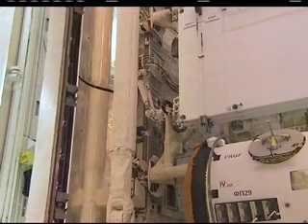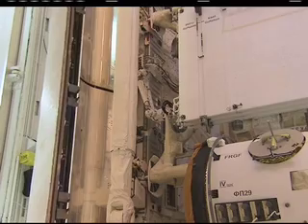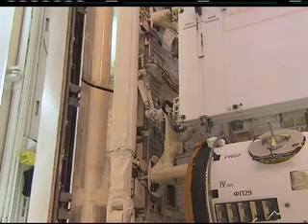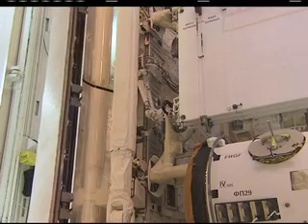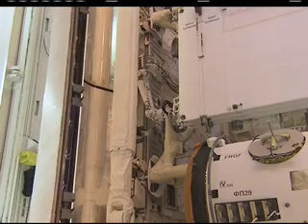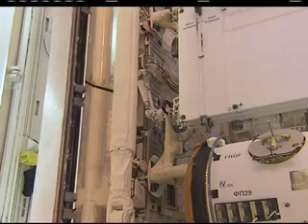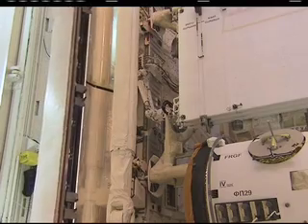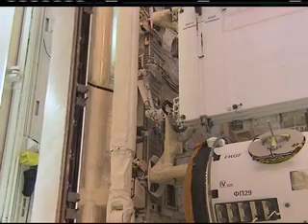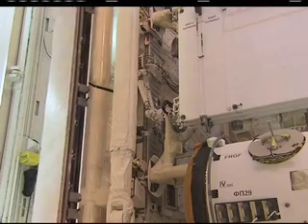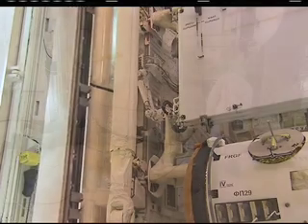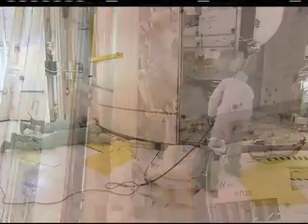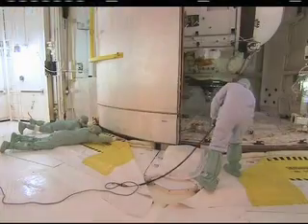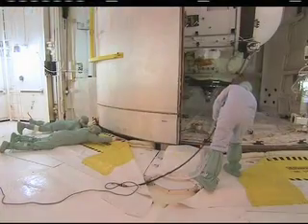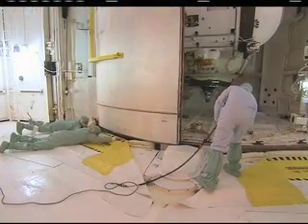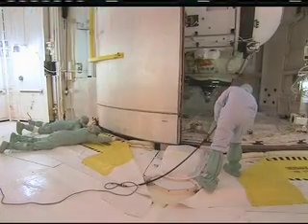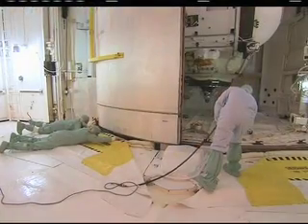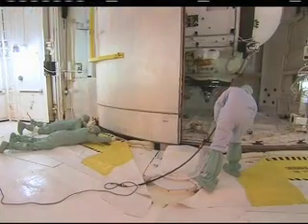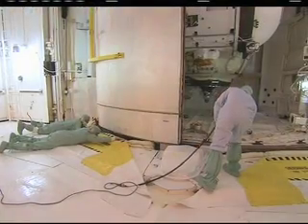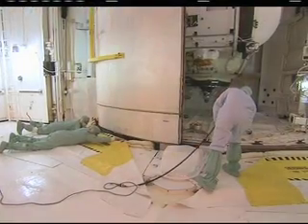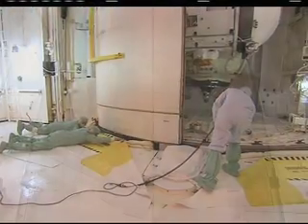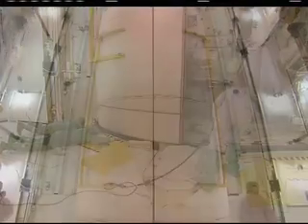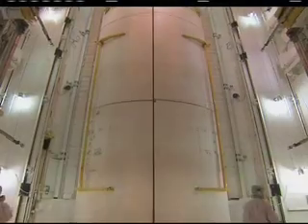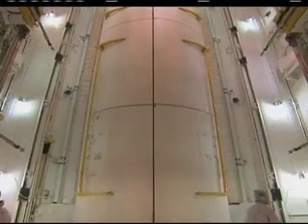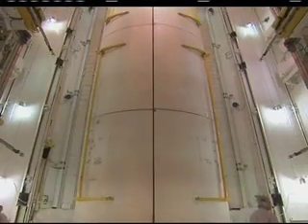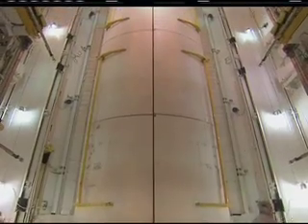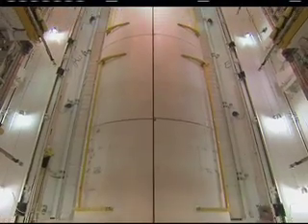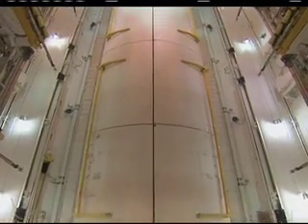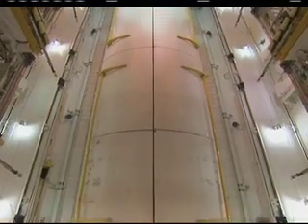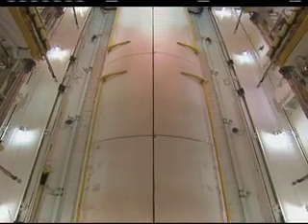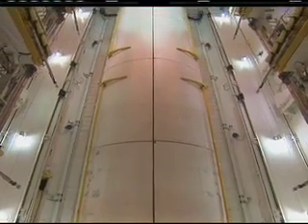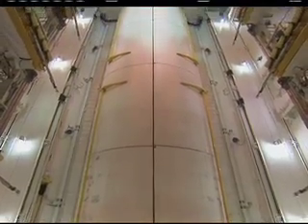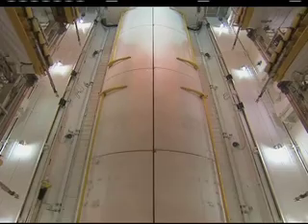STS-132 is scheduled to launch on May 14 at 2:20 p.m. Eastern.